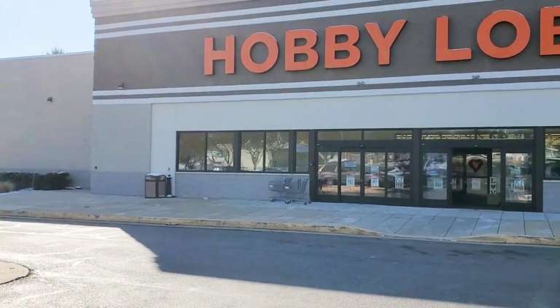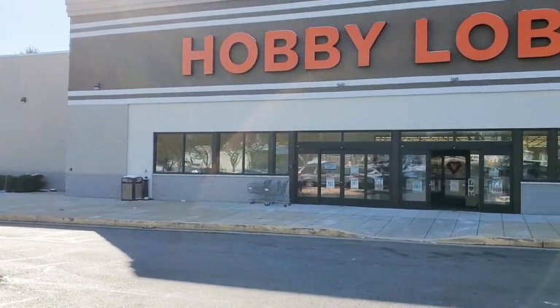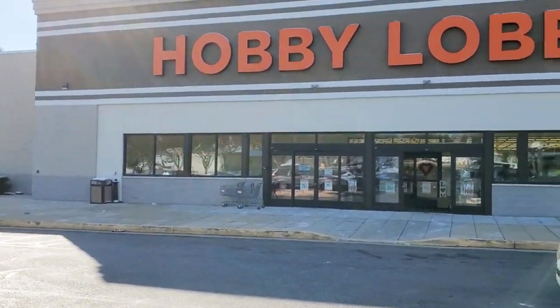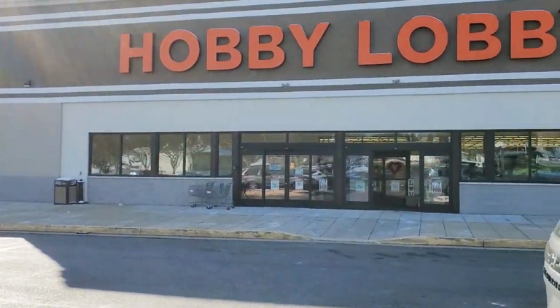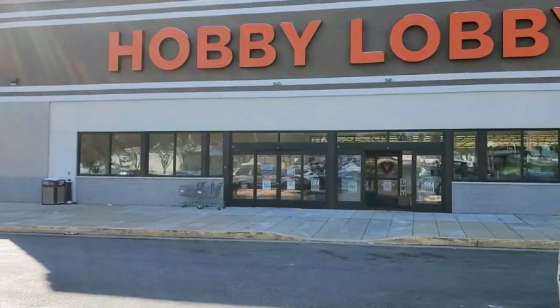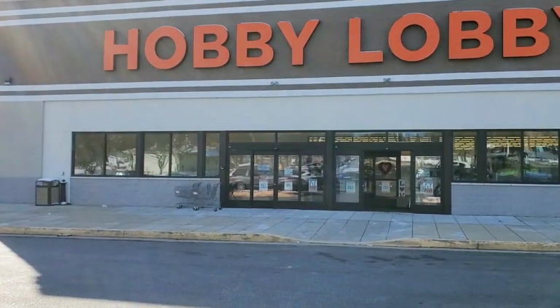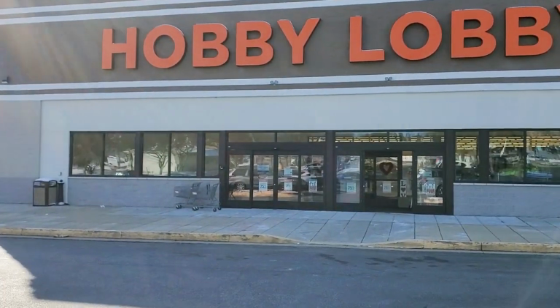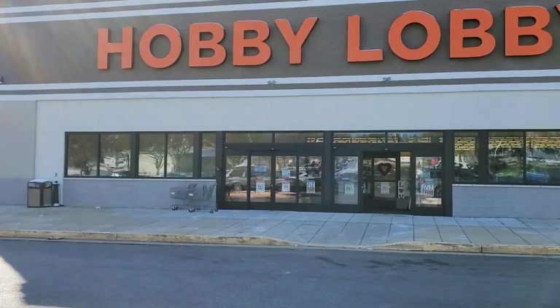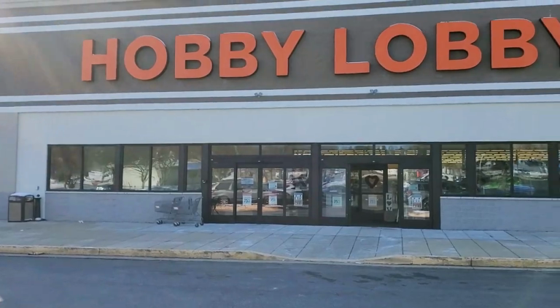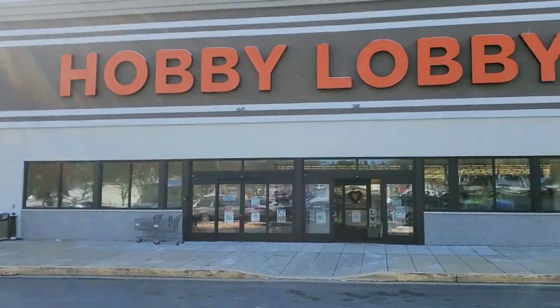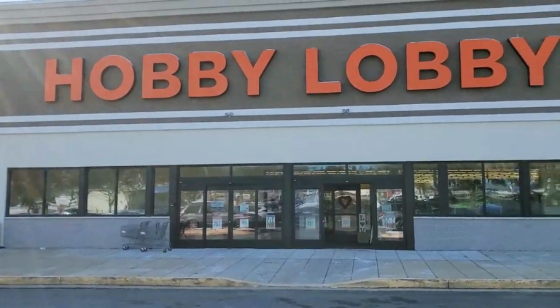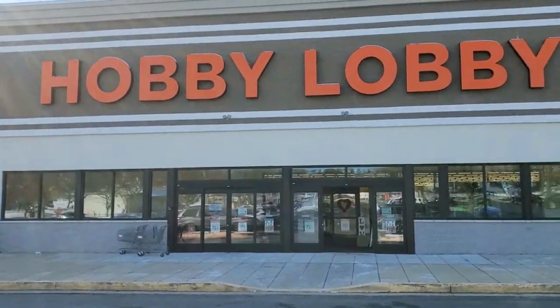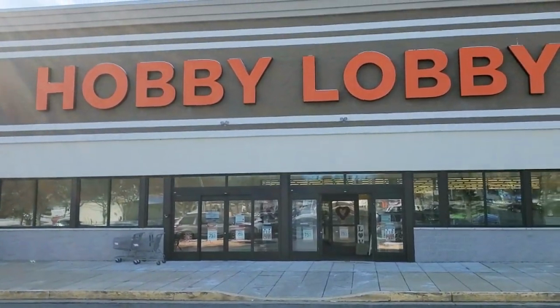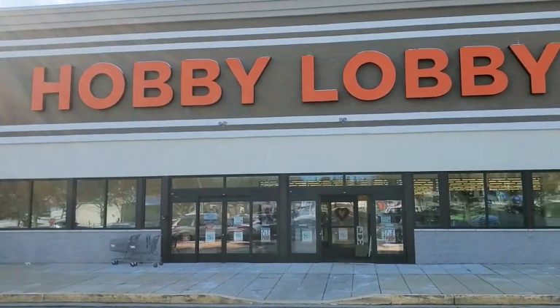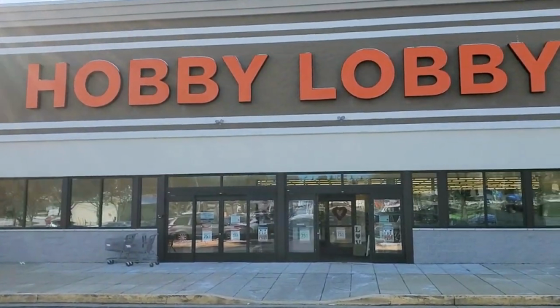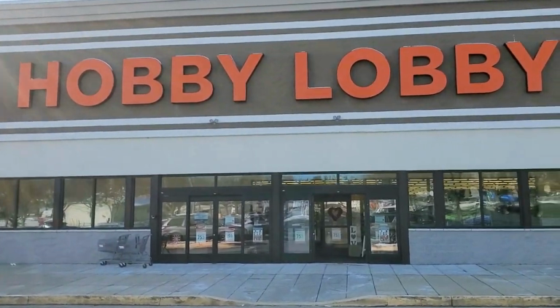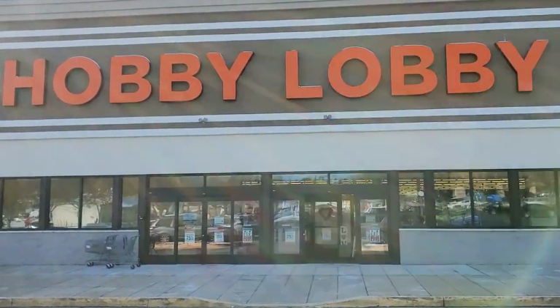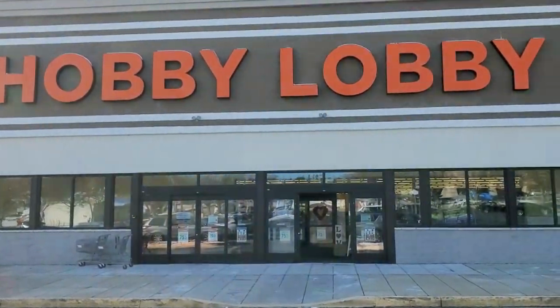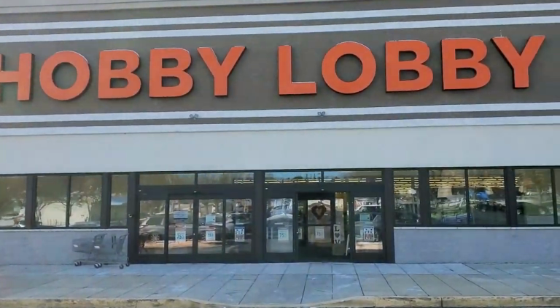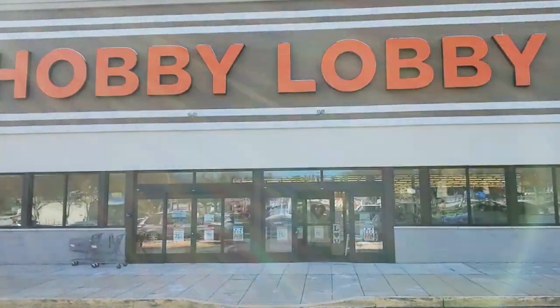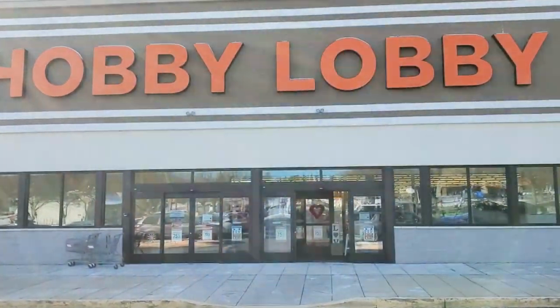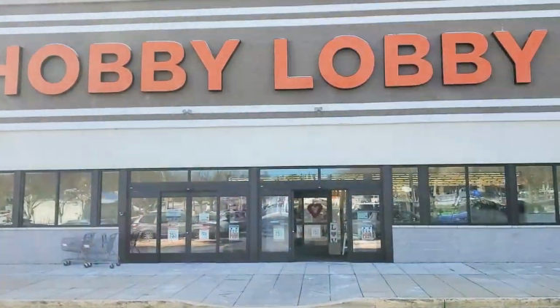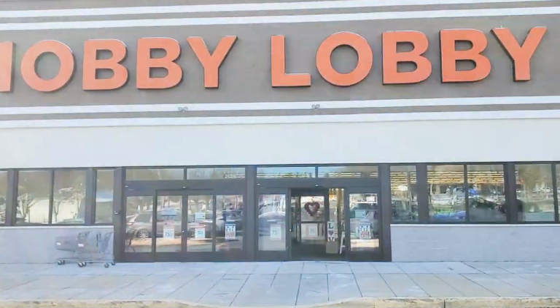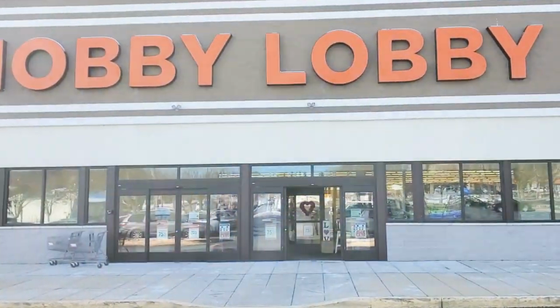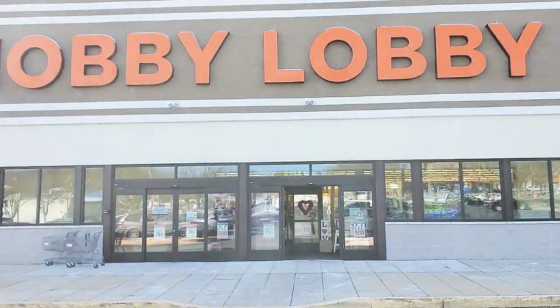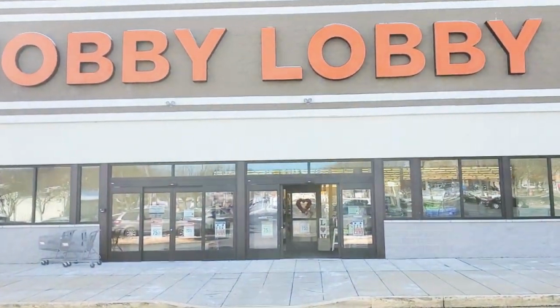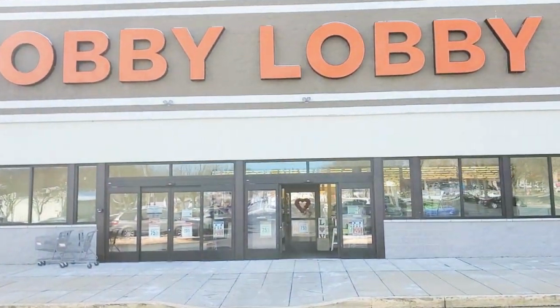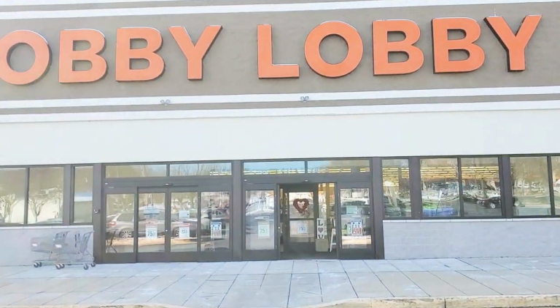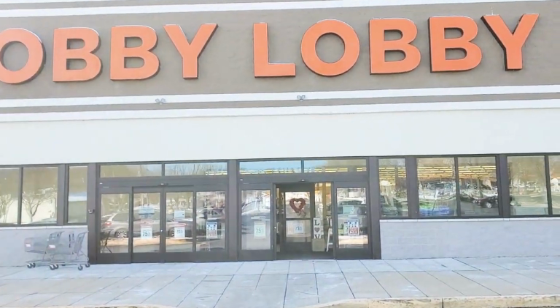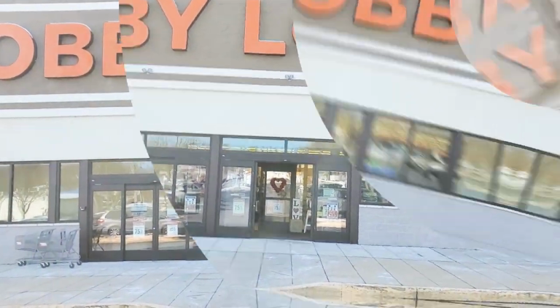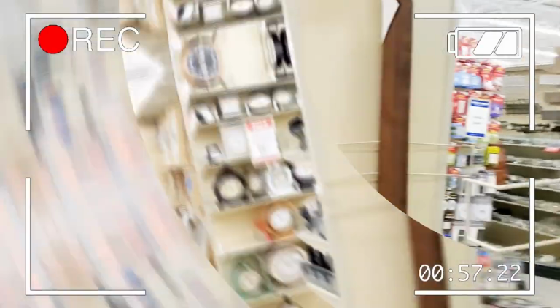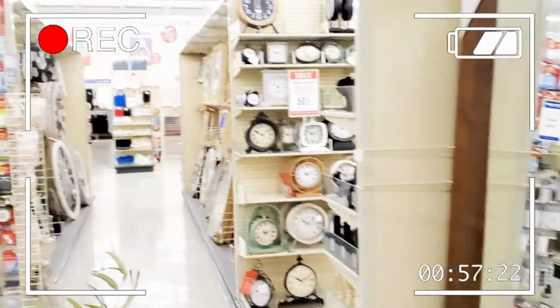Hi guys and welcome back to my channel. As you can see, we're headed into the Hobby Lobby. Let's go.